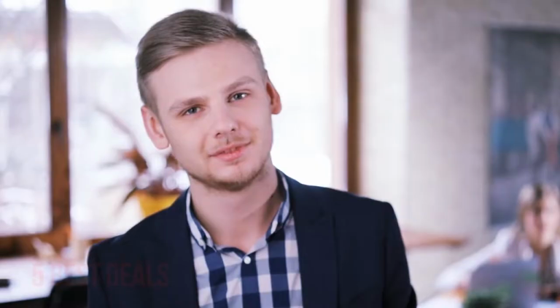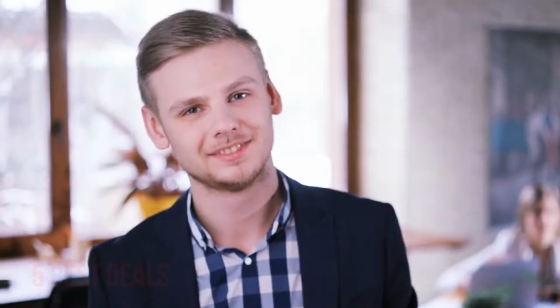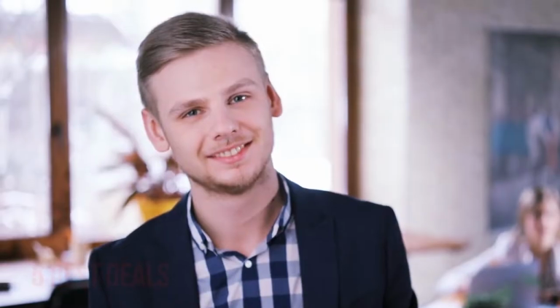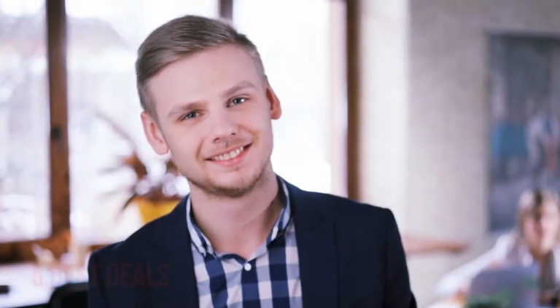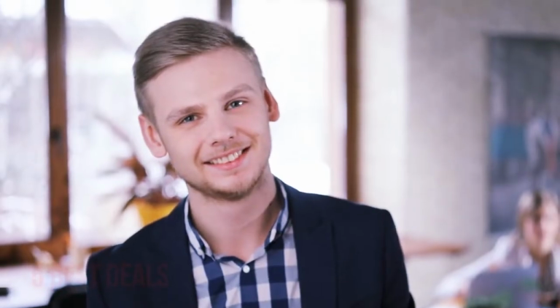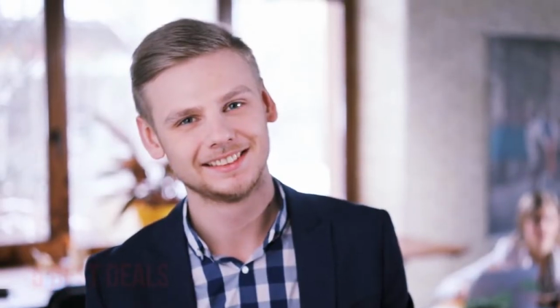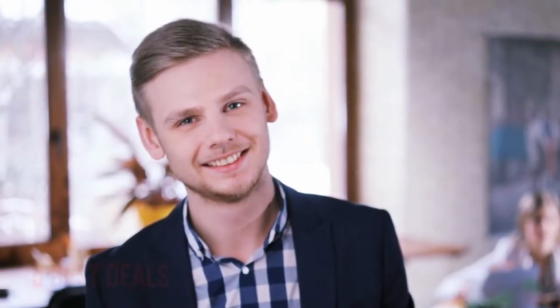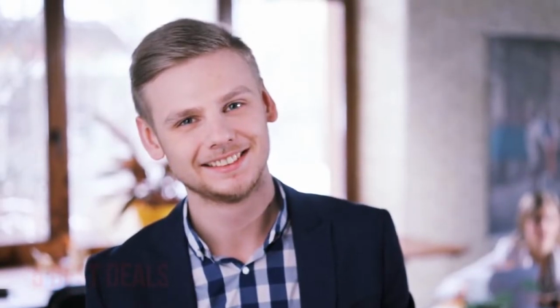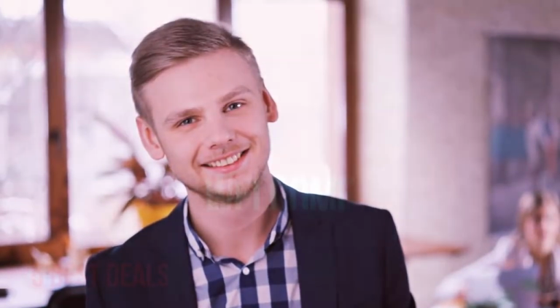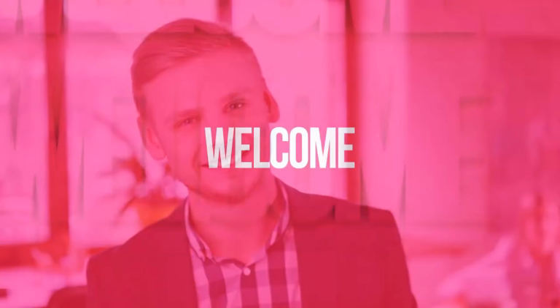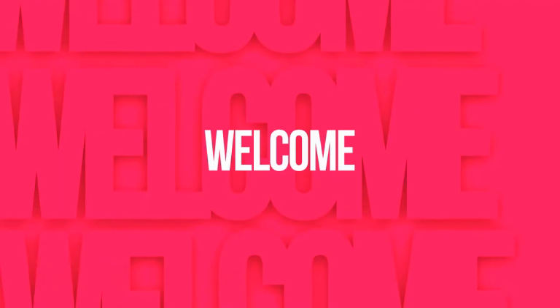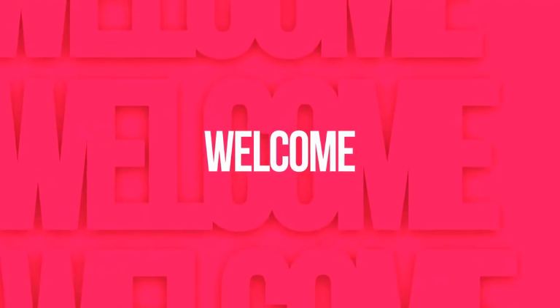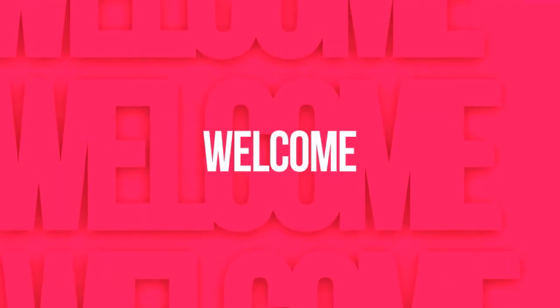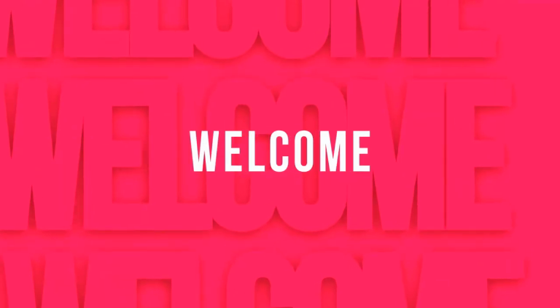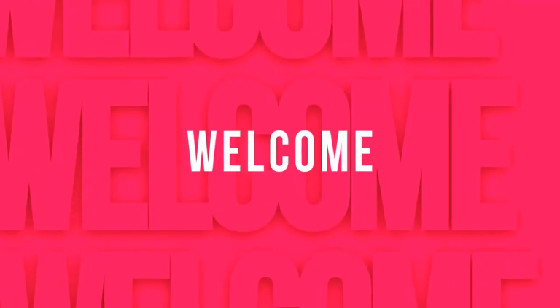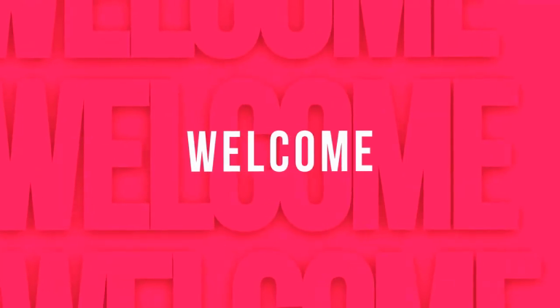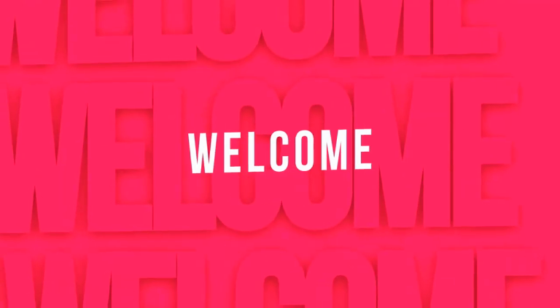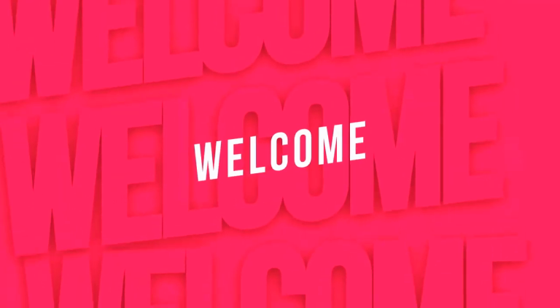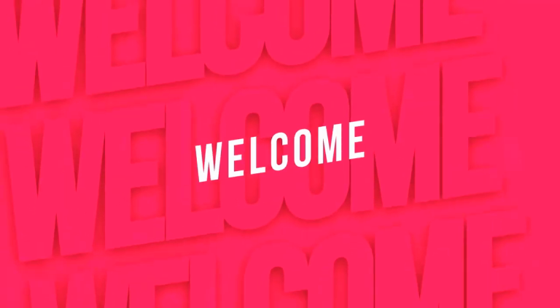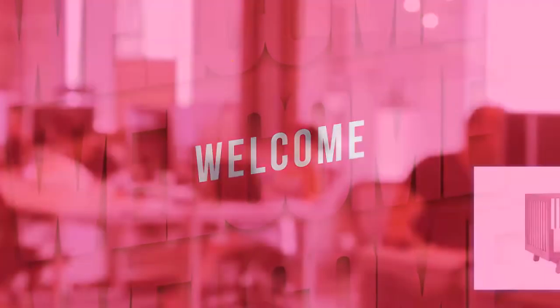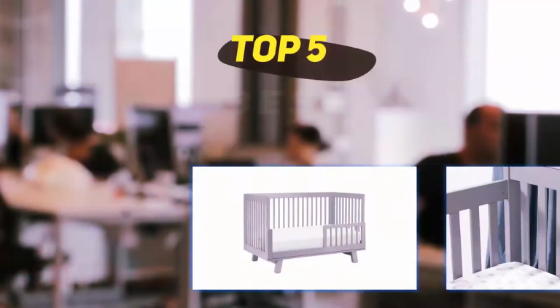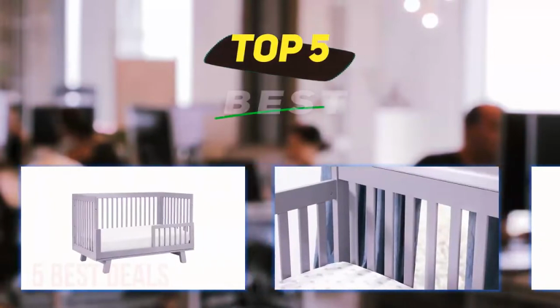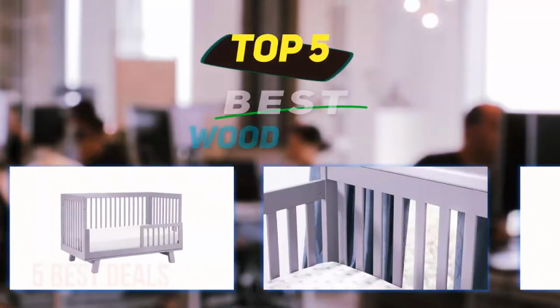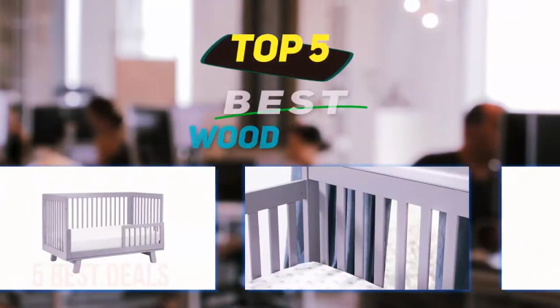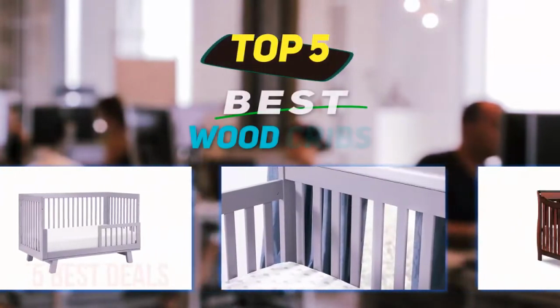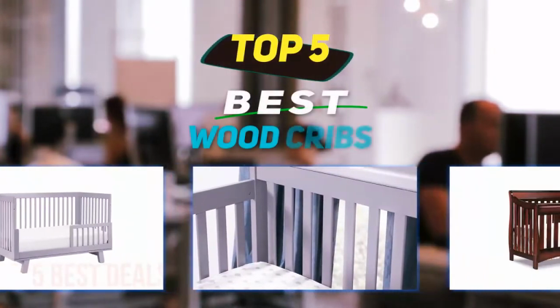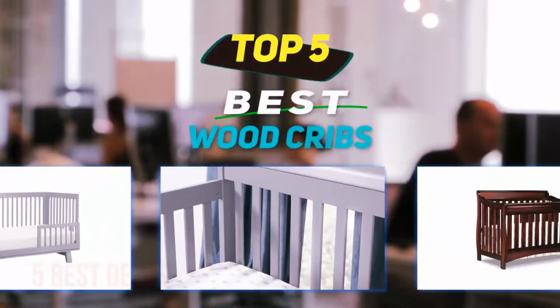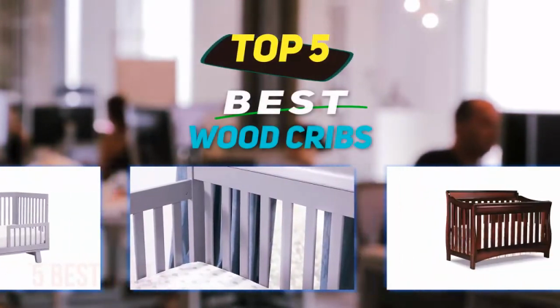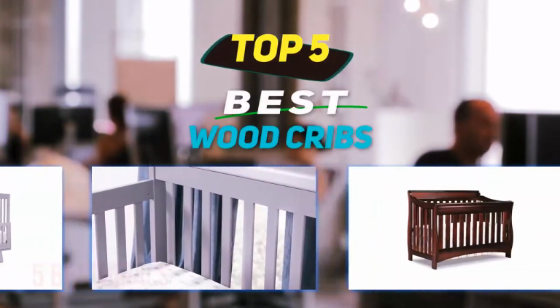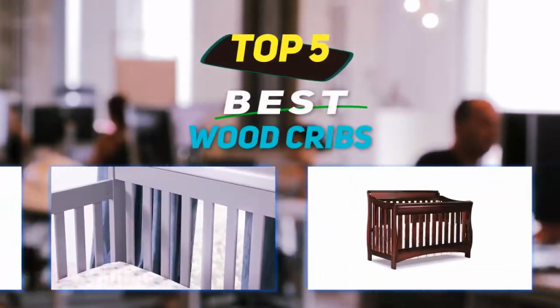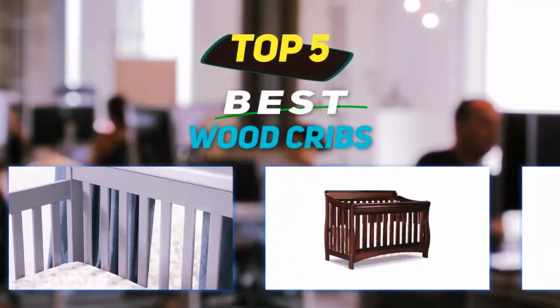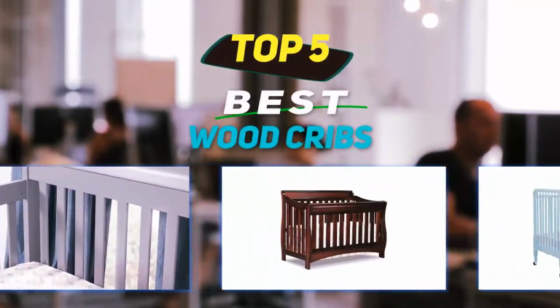Hey guys, welcome back to my channel. In this video, I'm gonna talk about the top 5 best wood cribs.